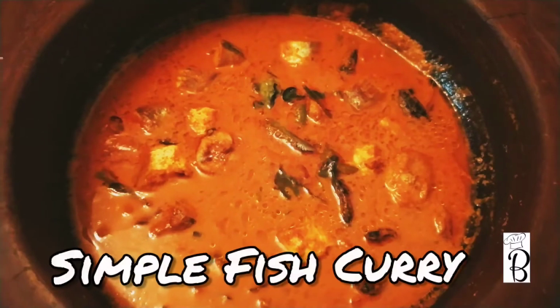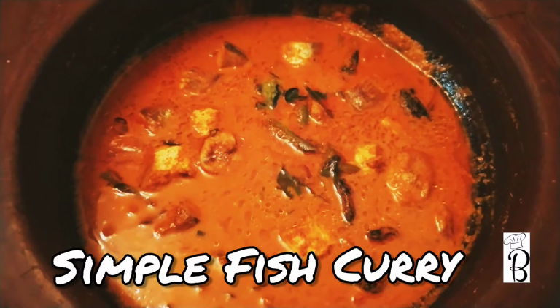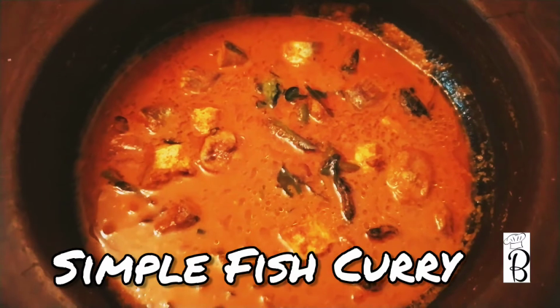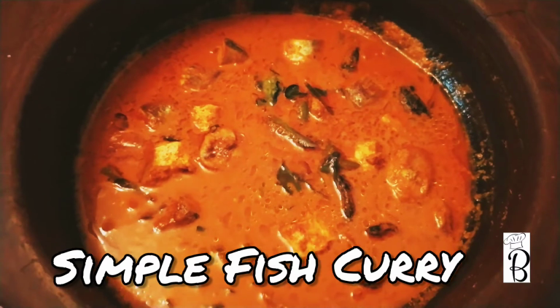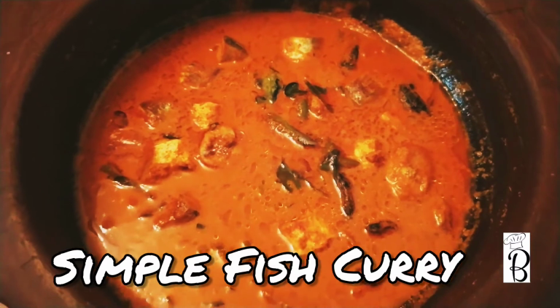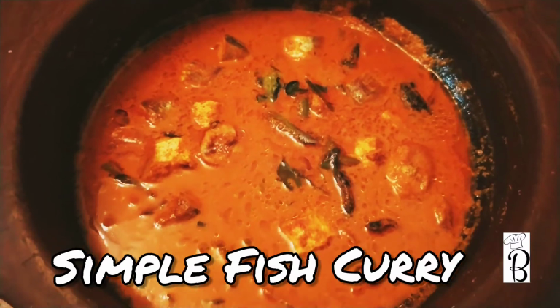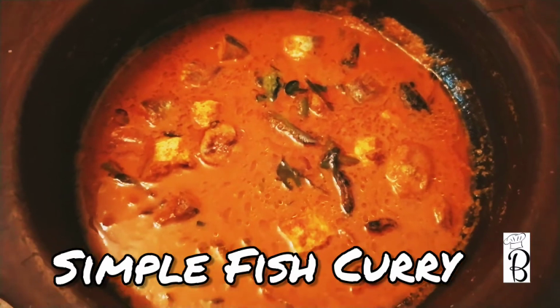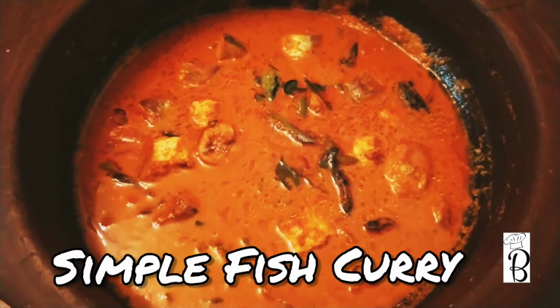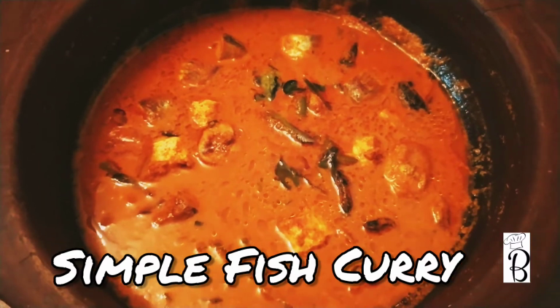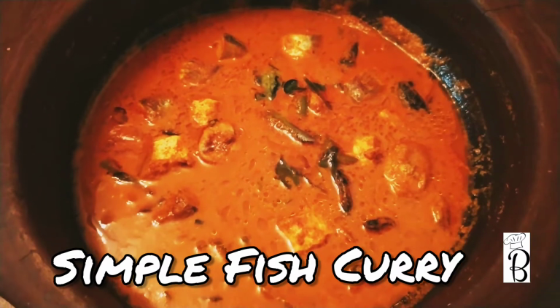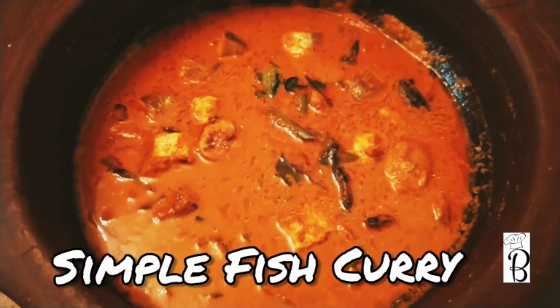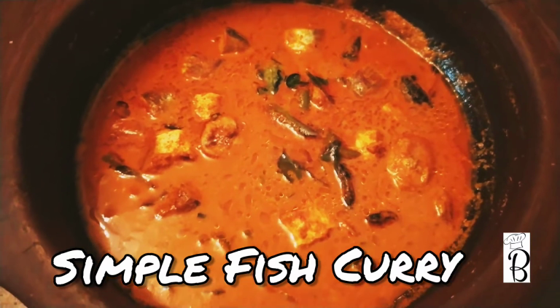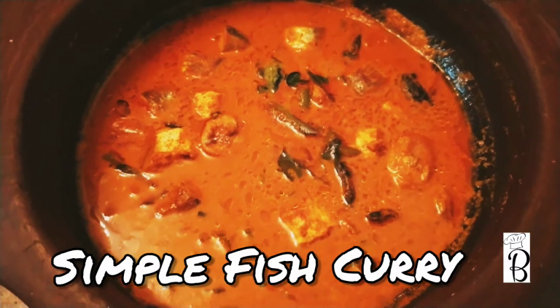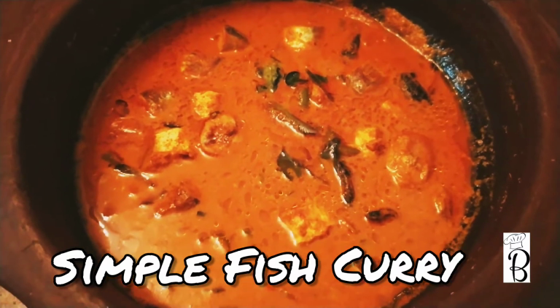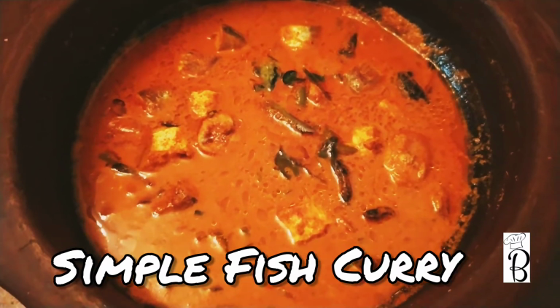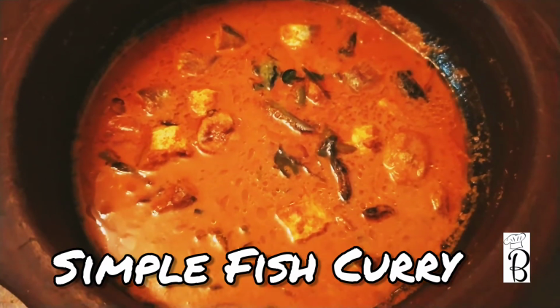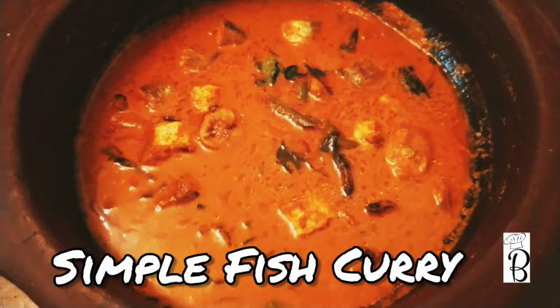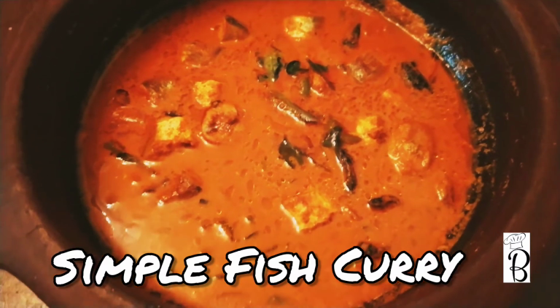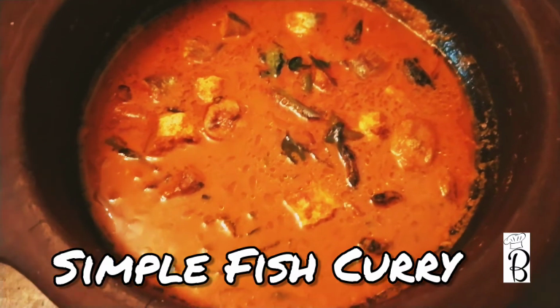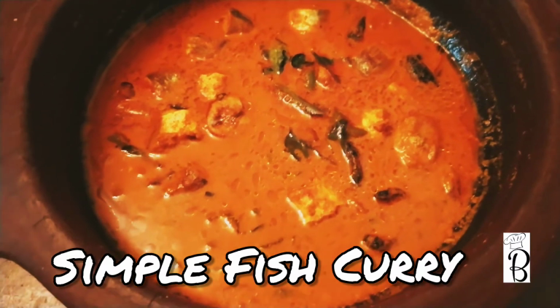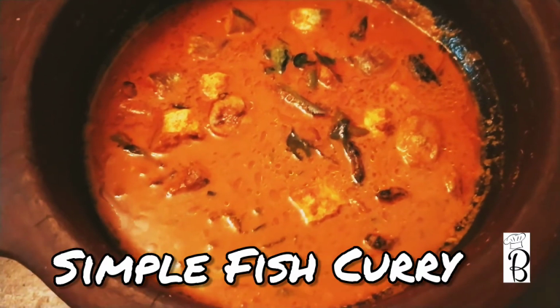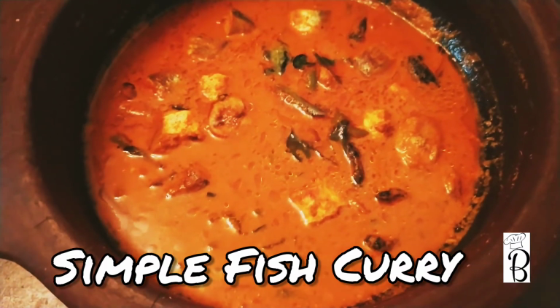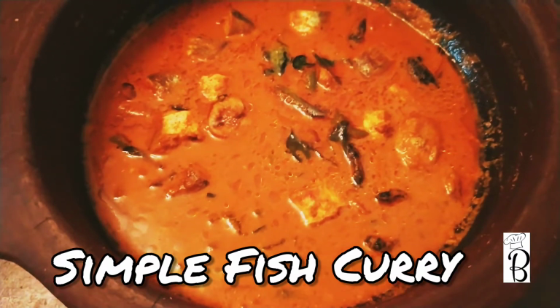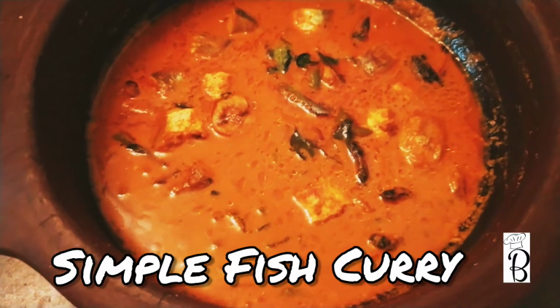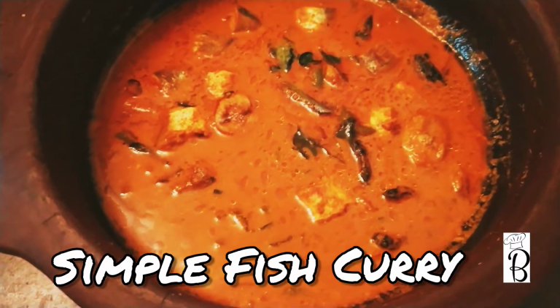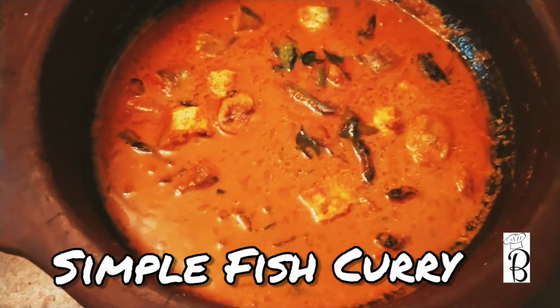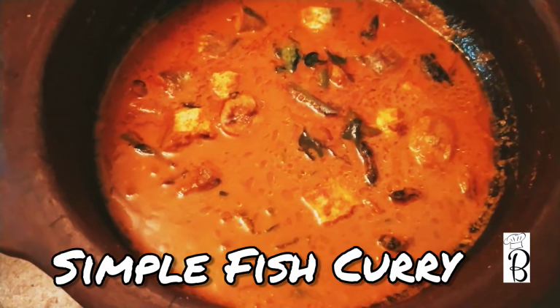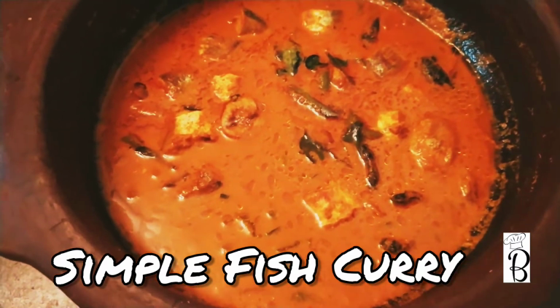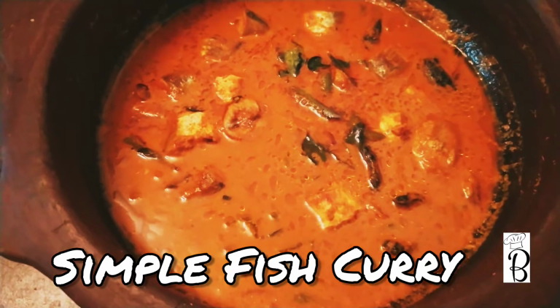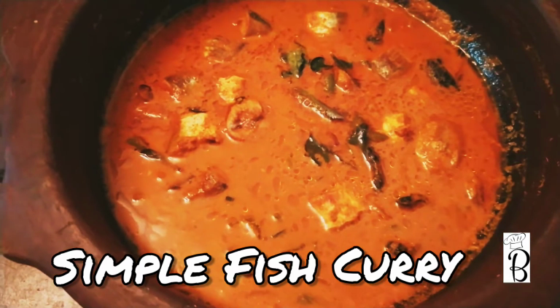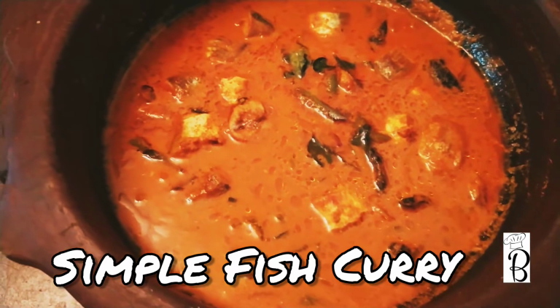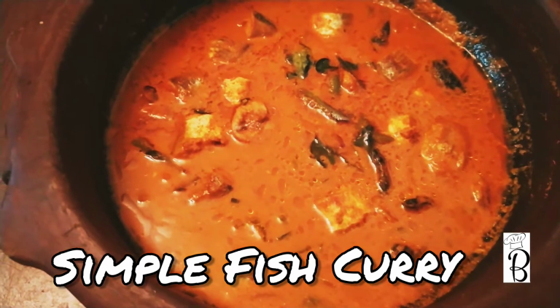Hi! Welcome to my channel! I am going to show you an additional fish curry recipe.